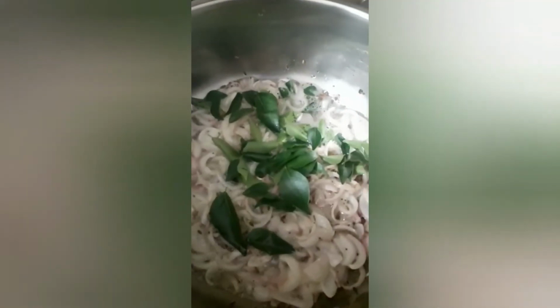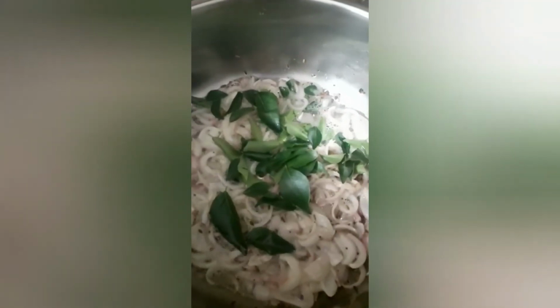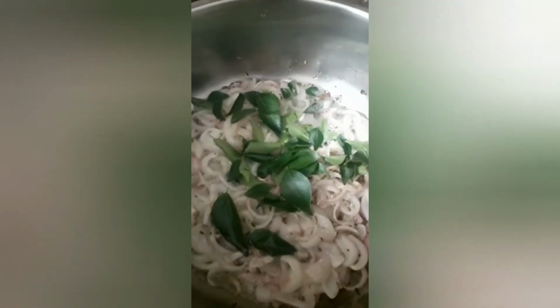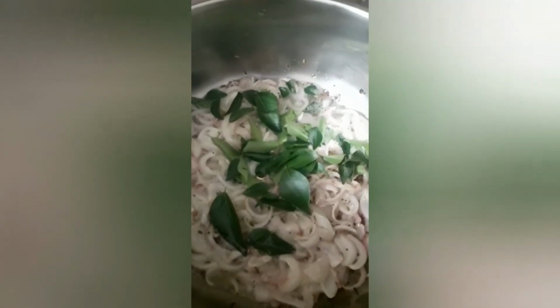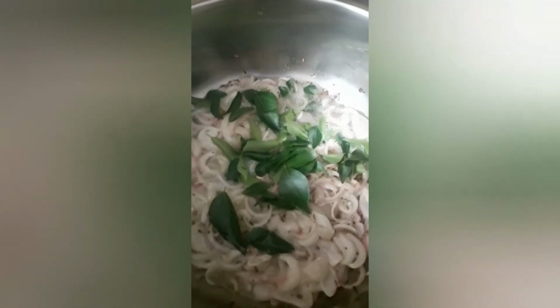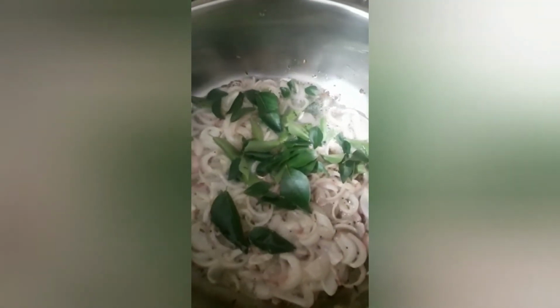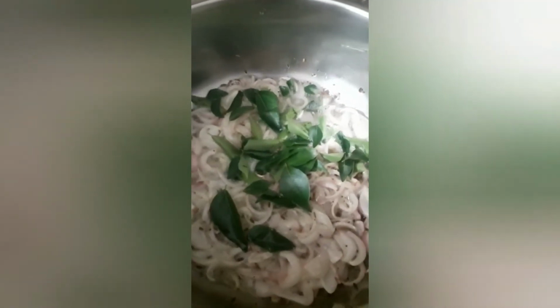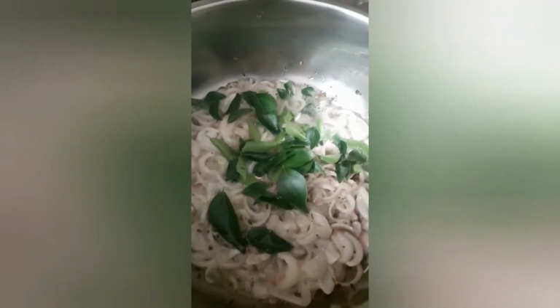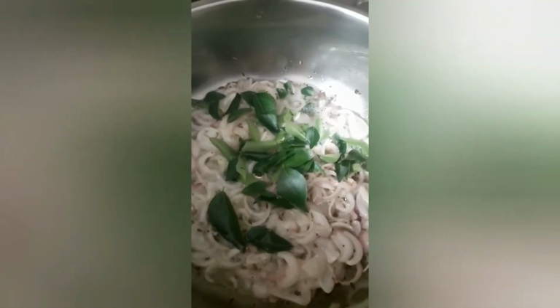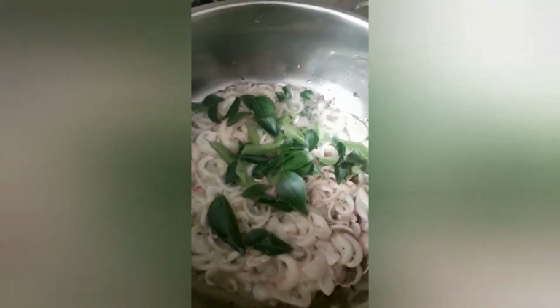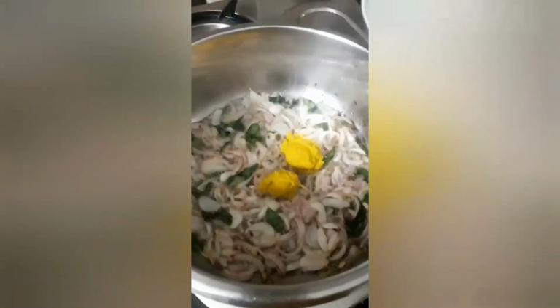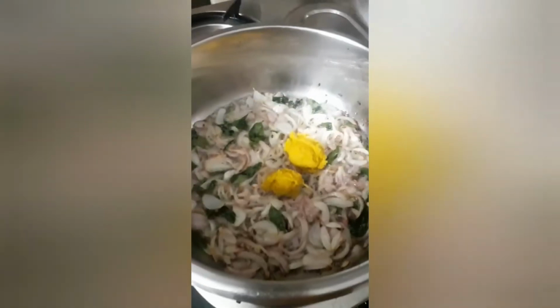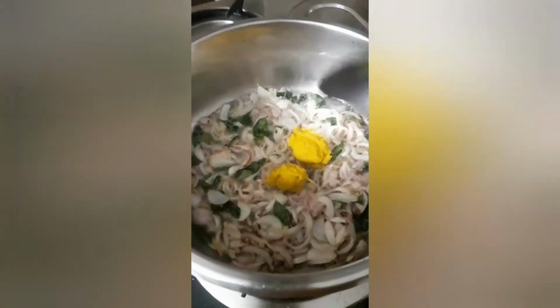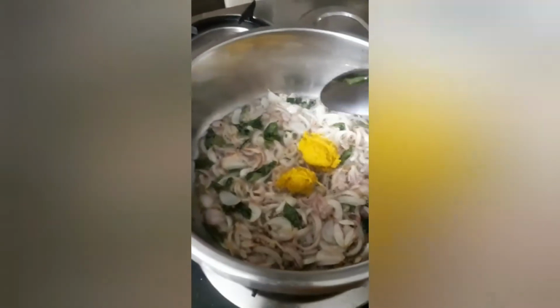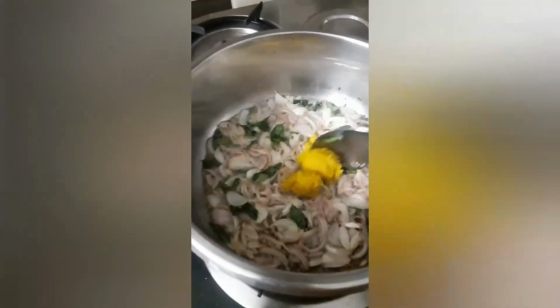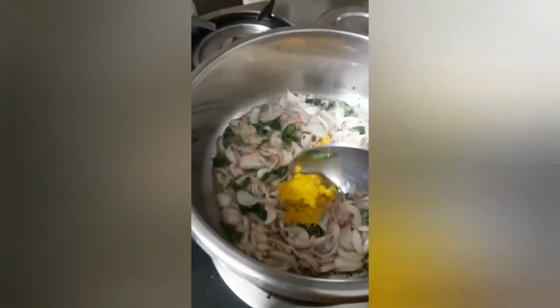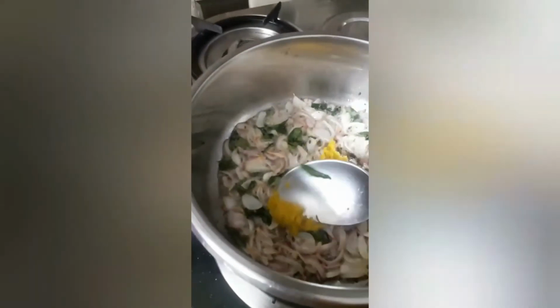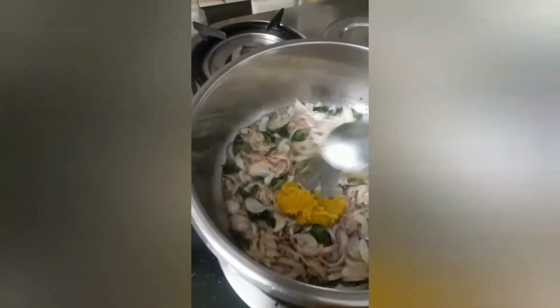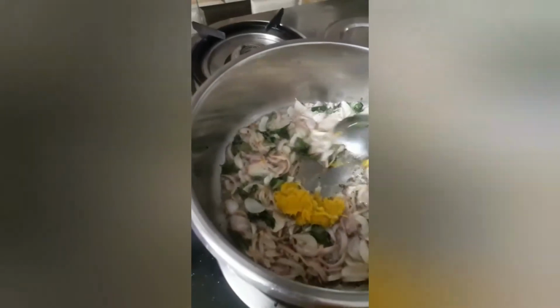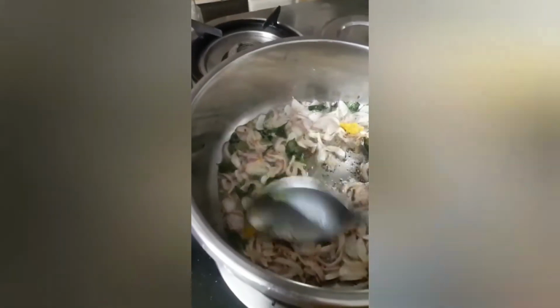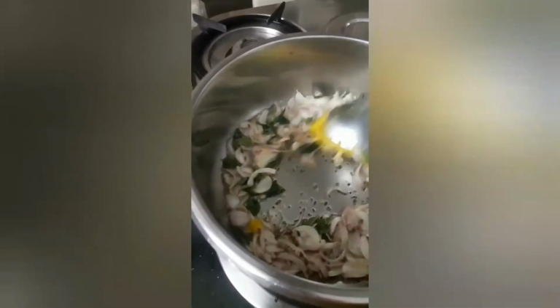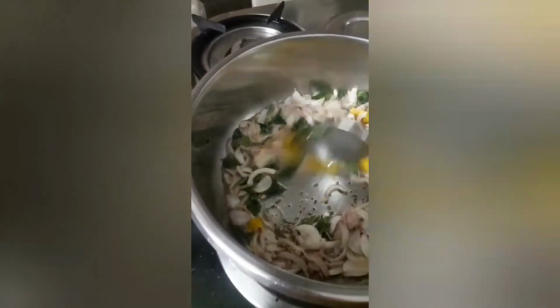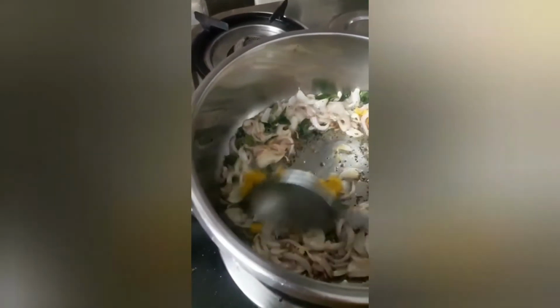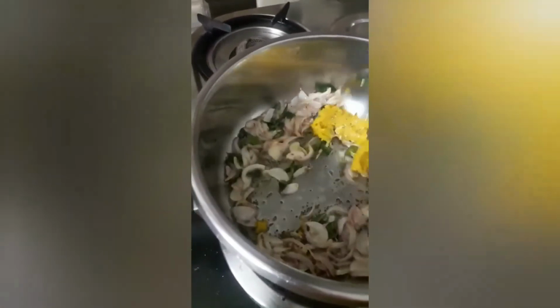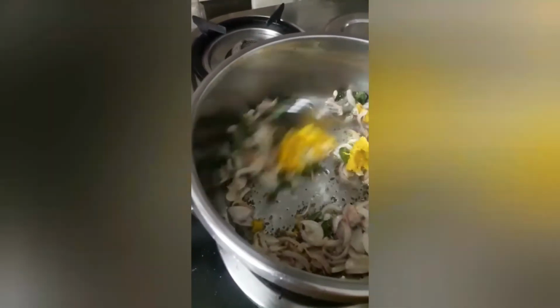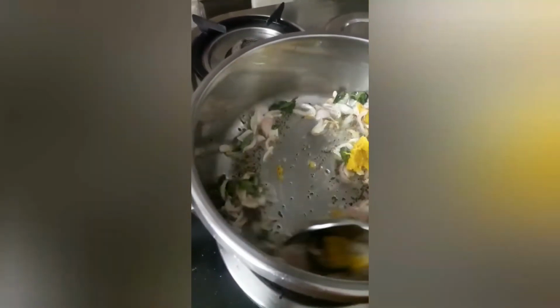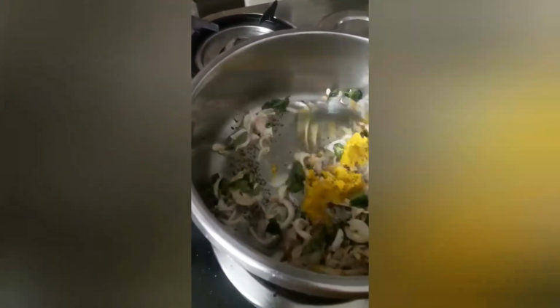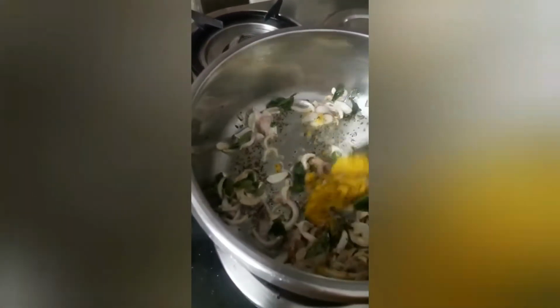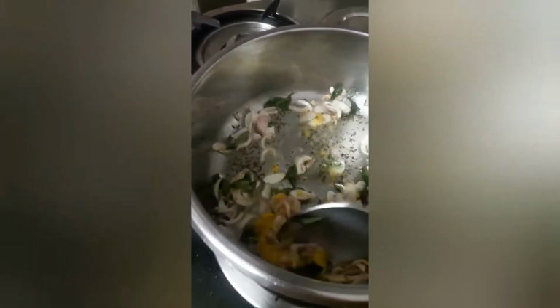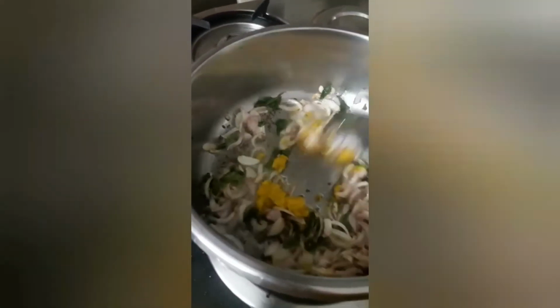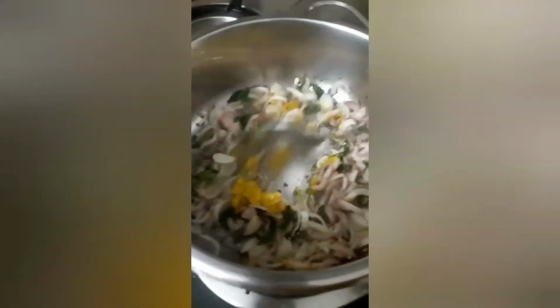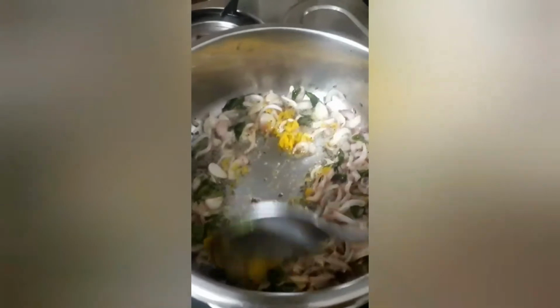Add curry leaves and two teaspoons of ginger garlic paste and mix it well.